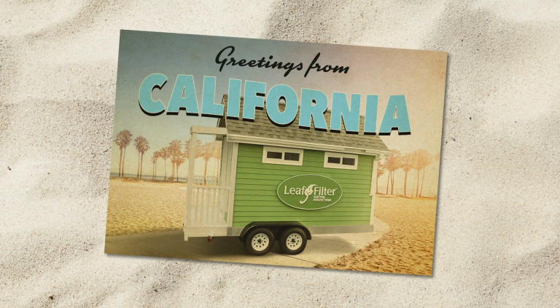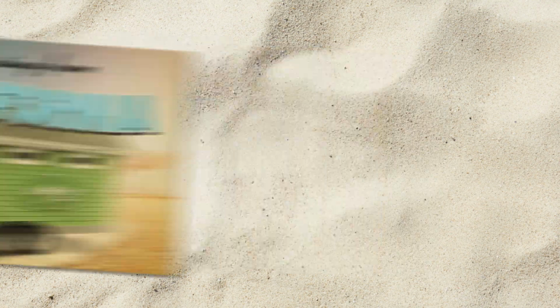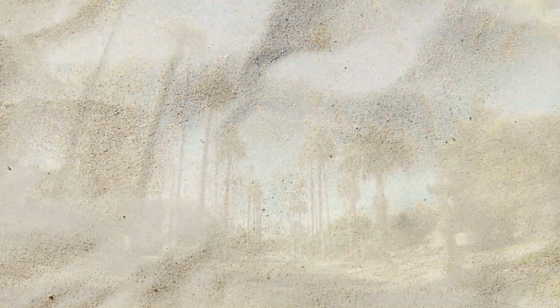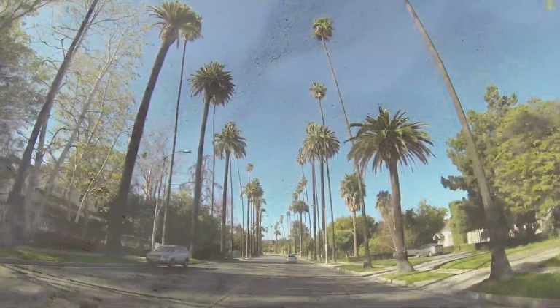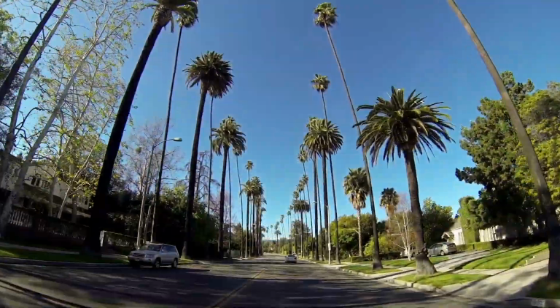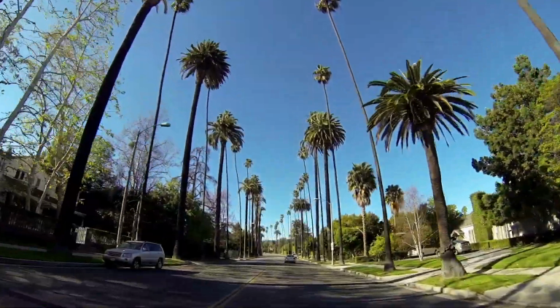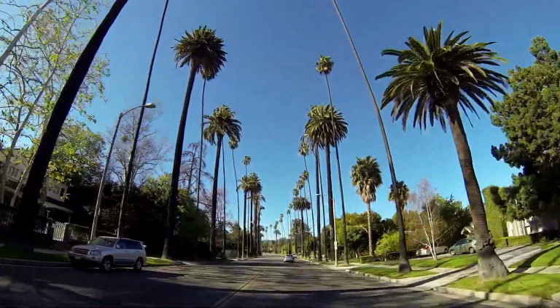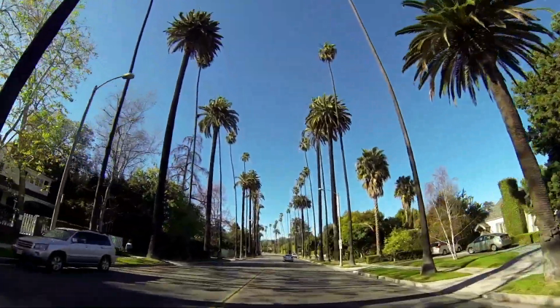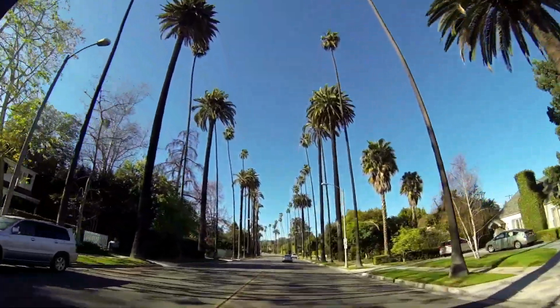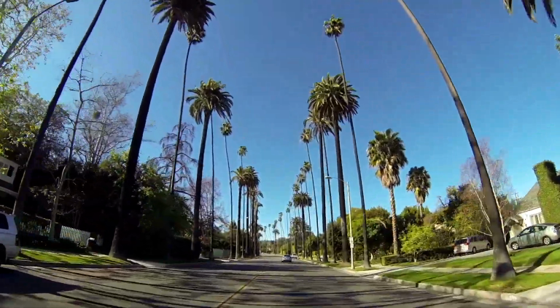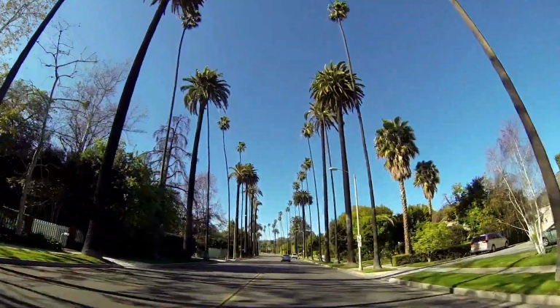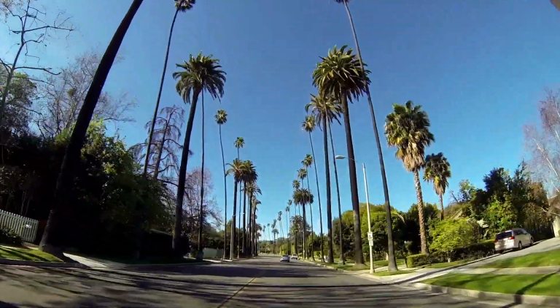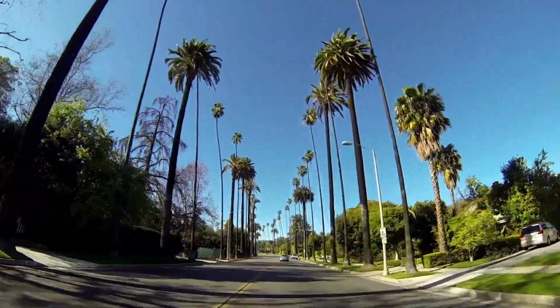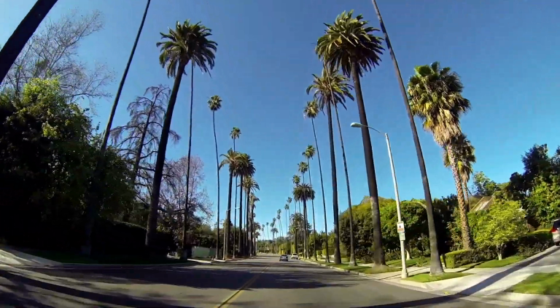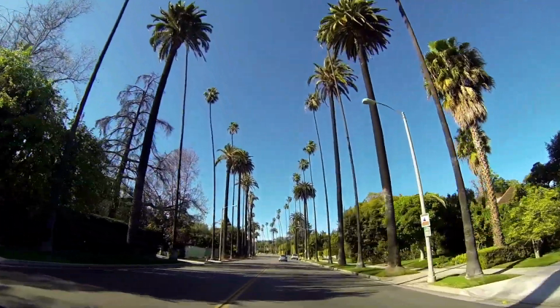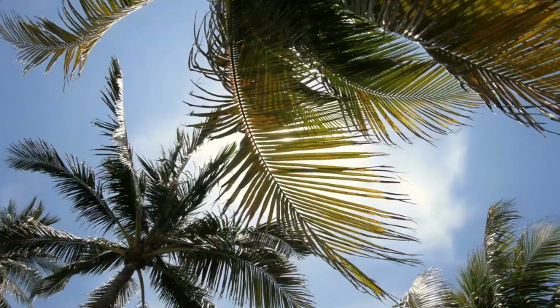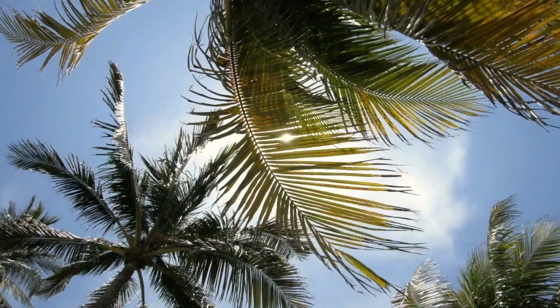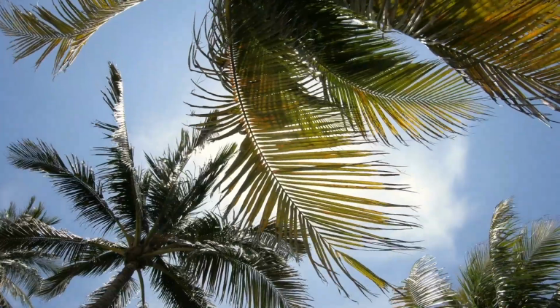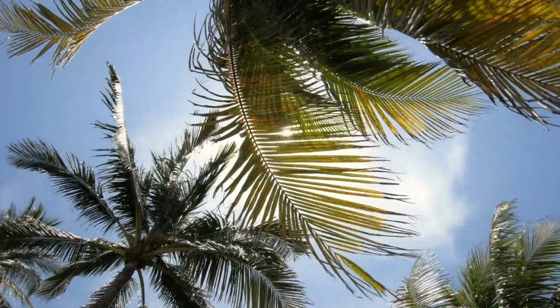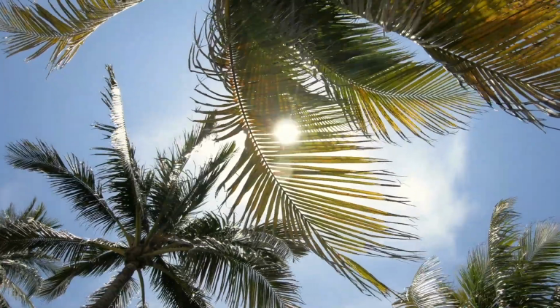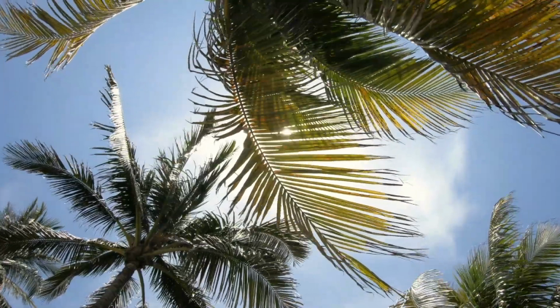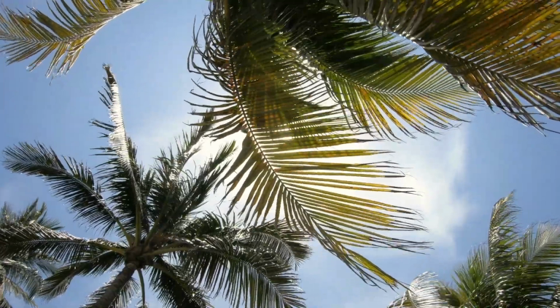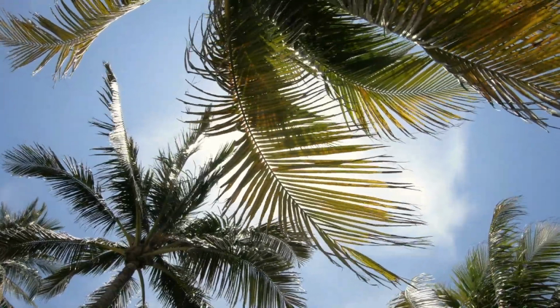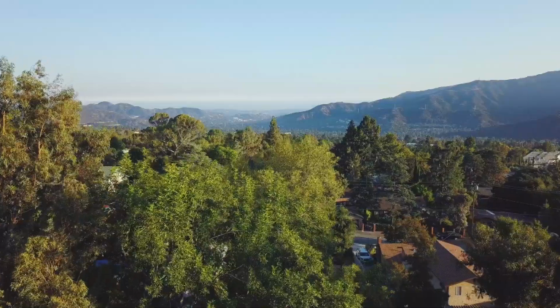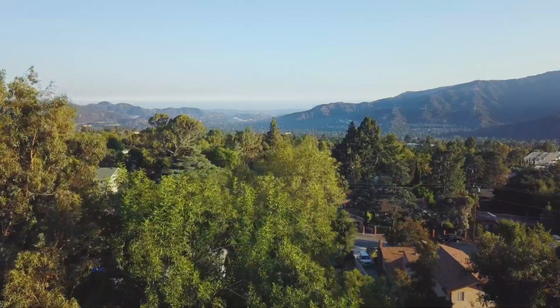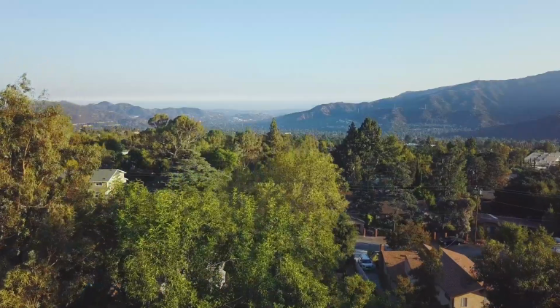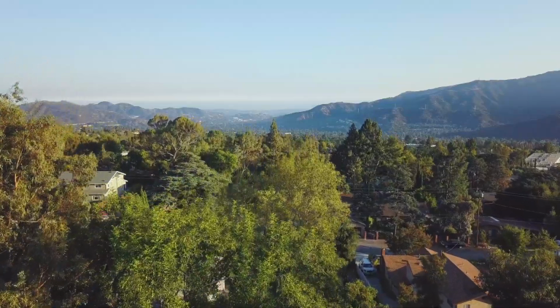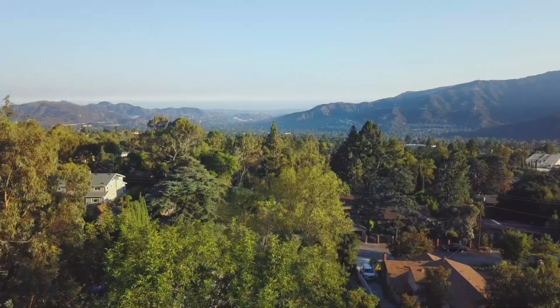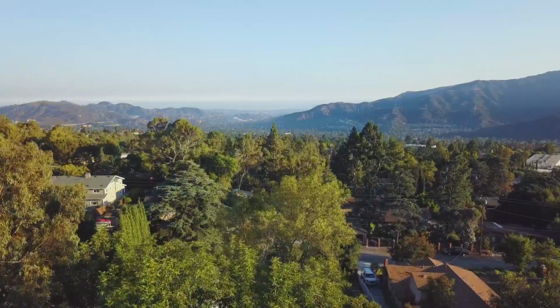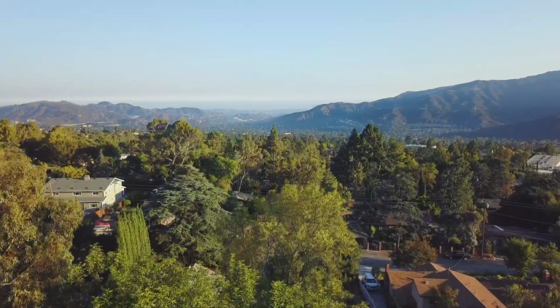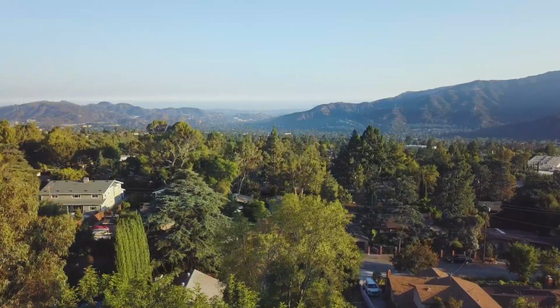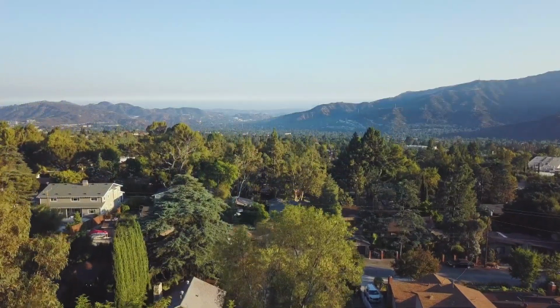The LeeFilter team is on the road with a tiny house in tow, learning about unique landscapes and debris experienced by homeowners across the U.S.